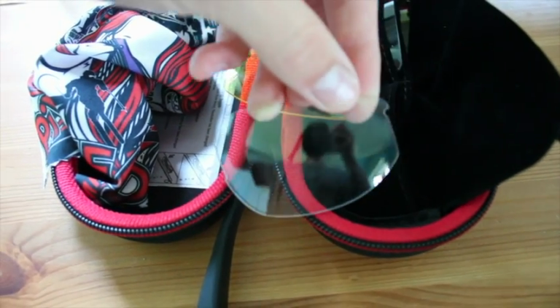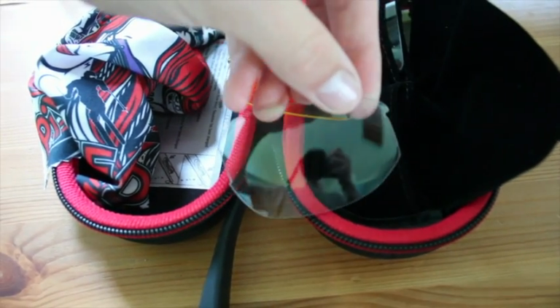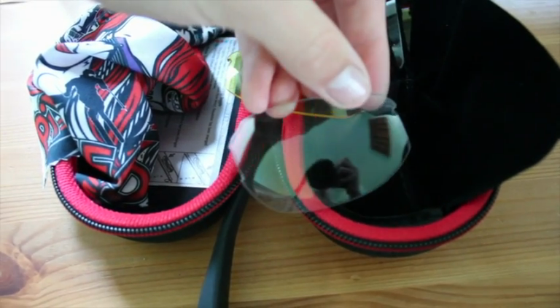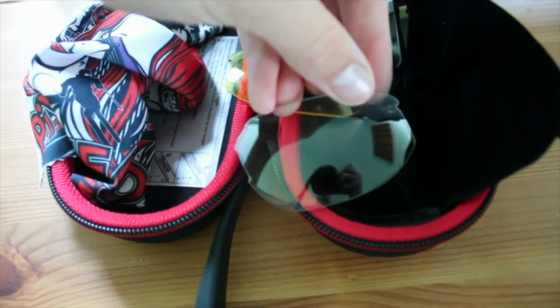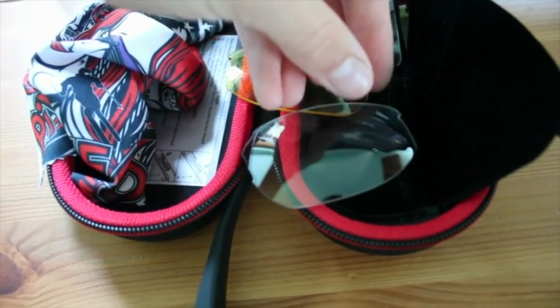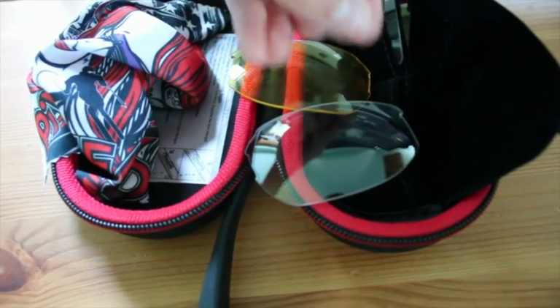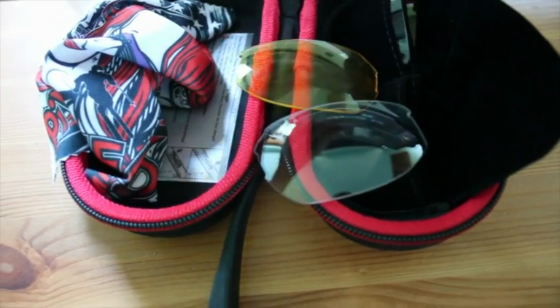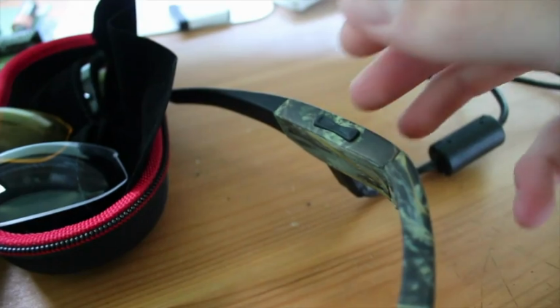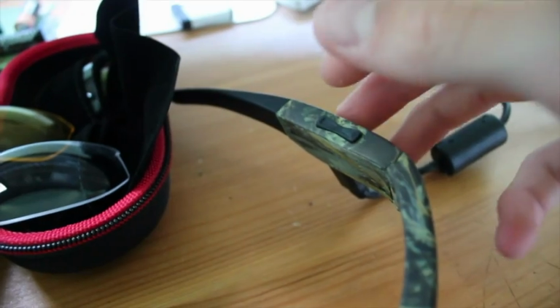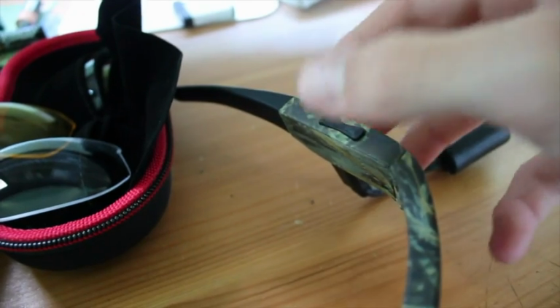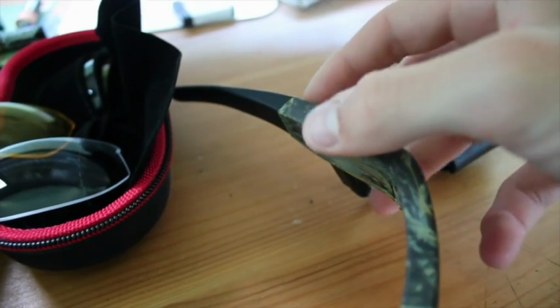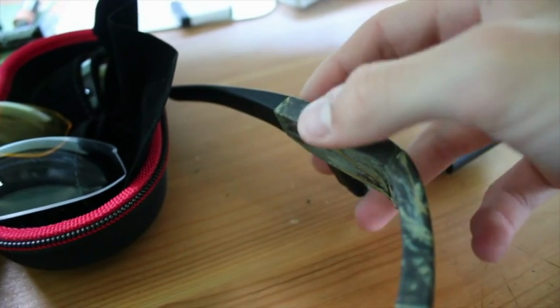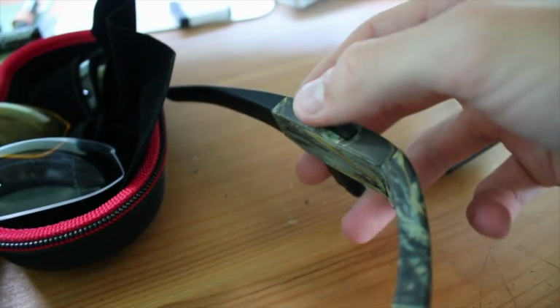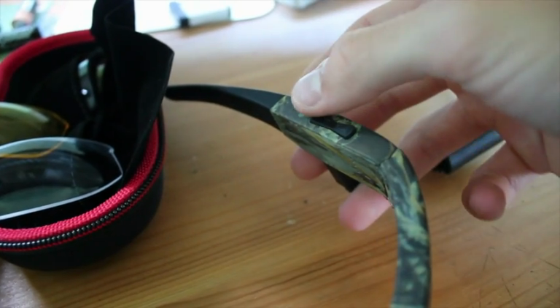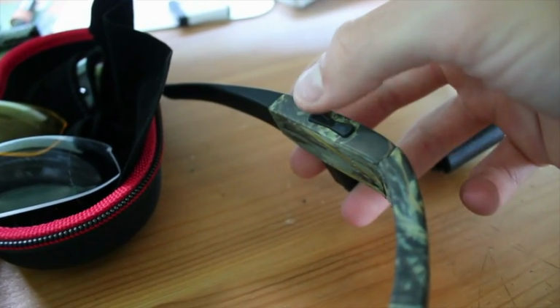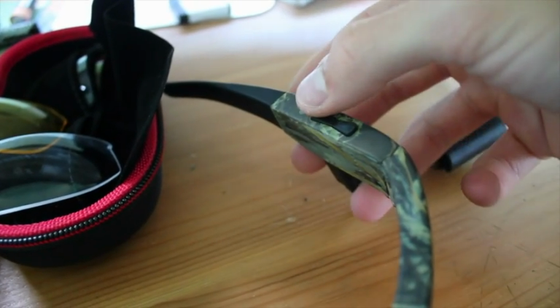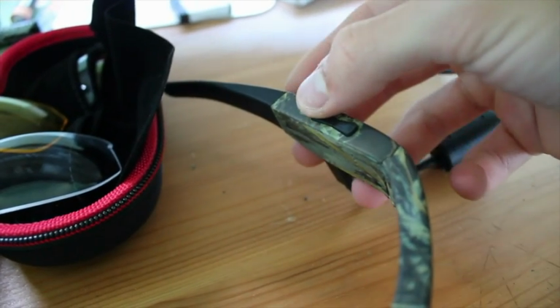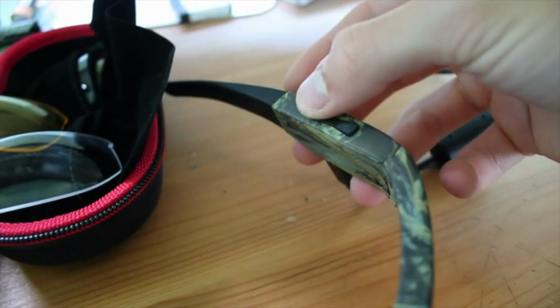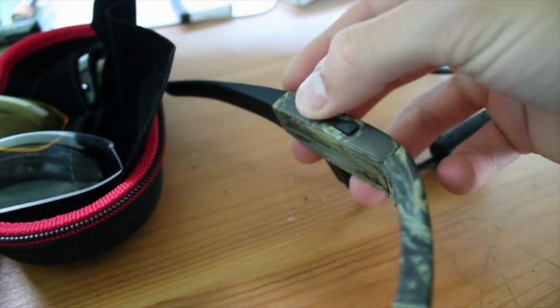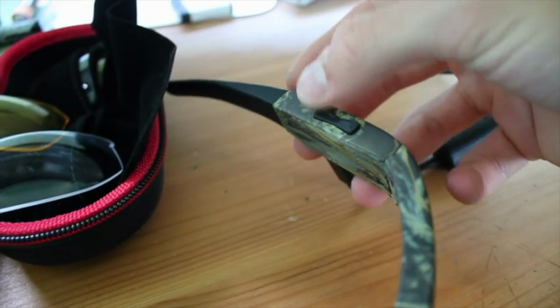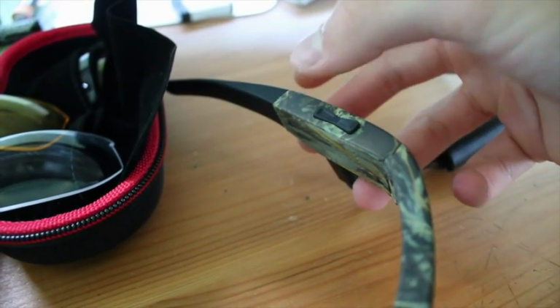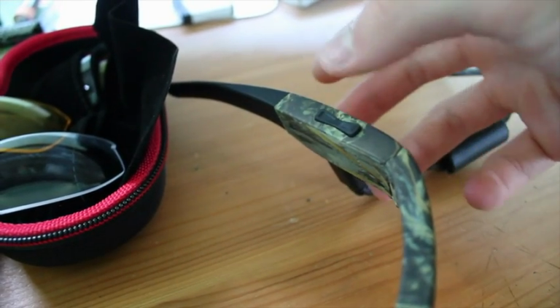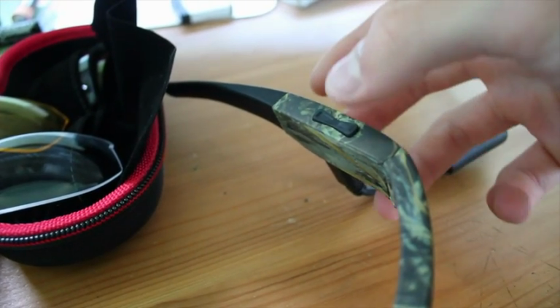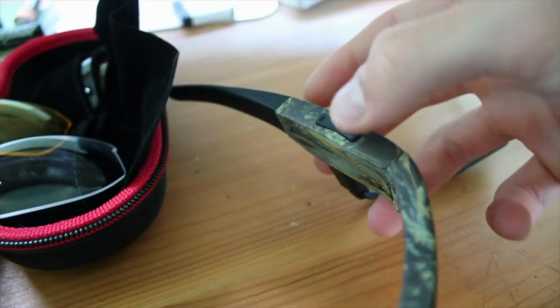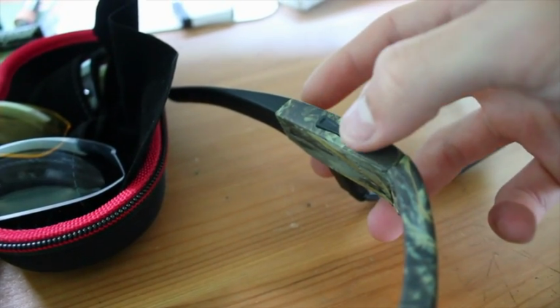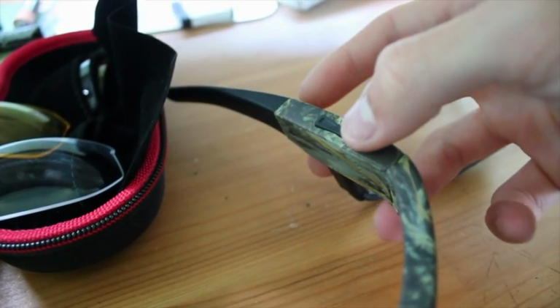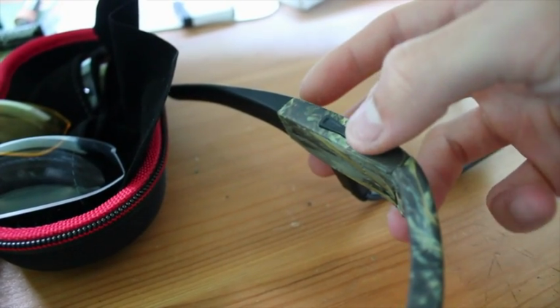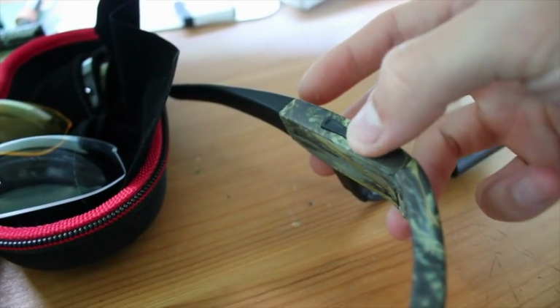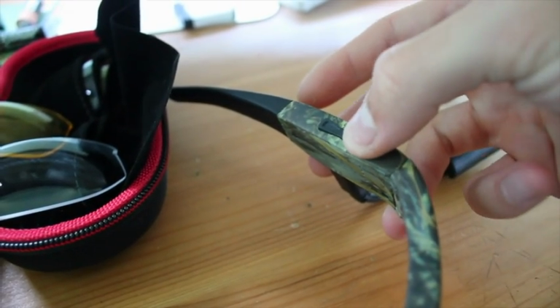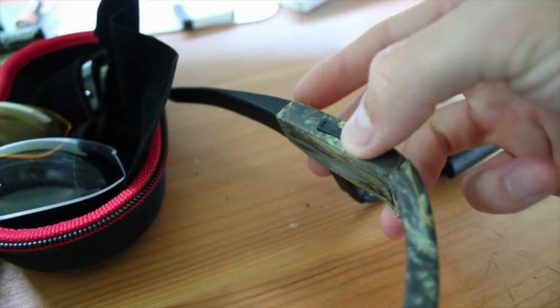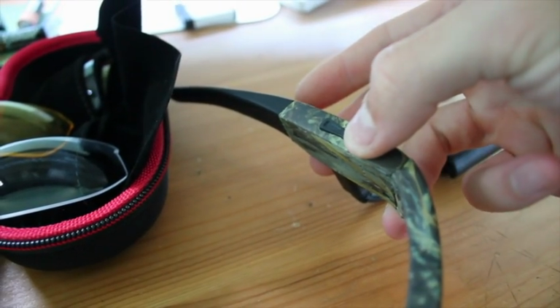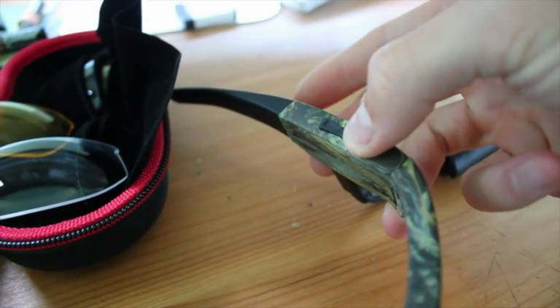To operate, simply press the rear button for photos and the front button to start or stop filming.